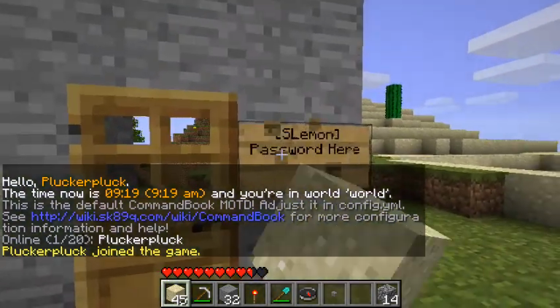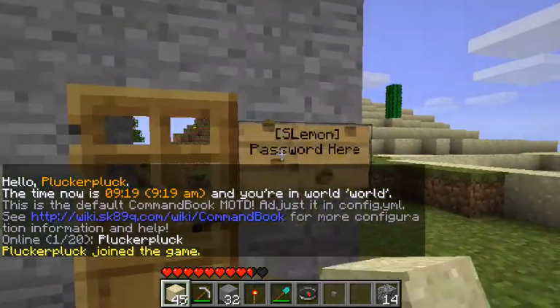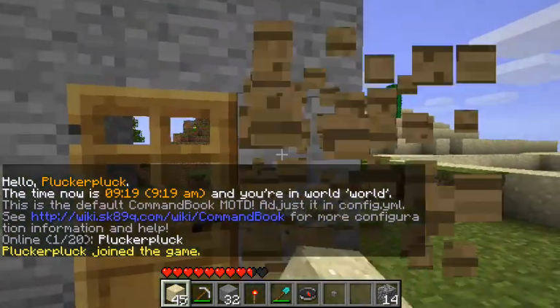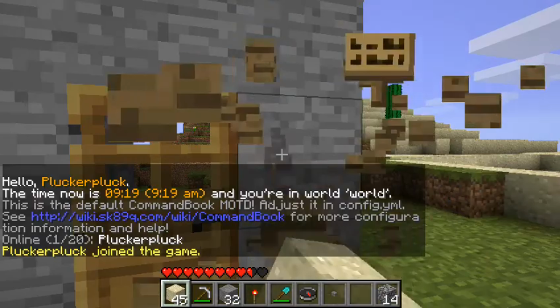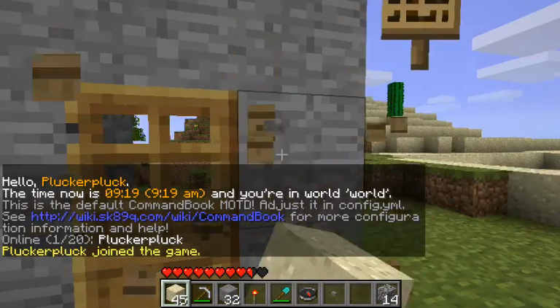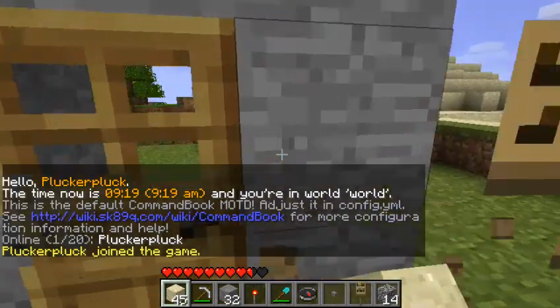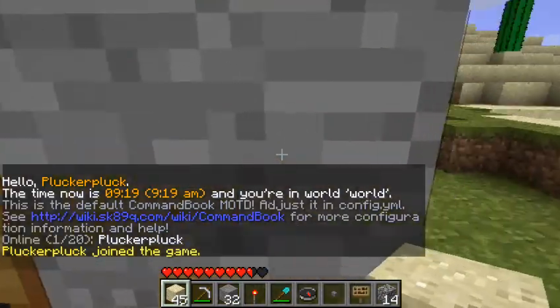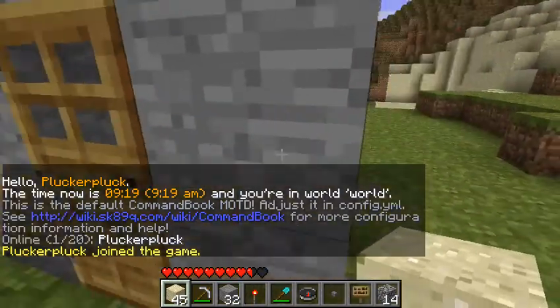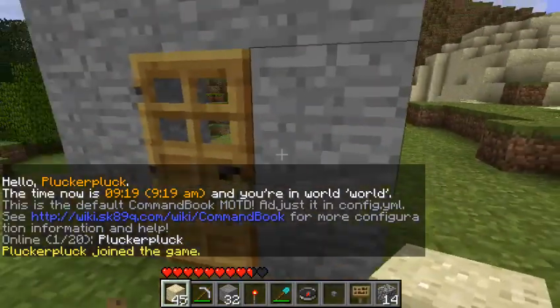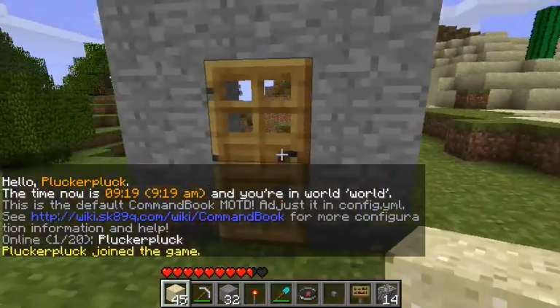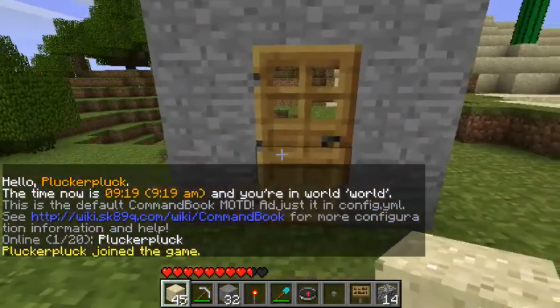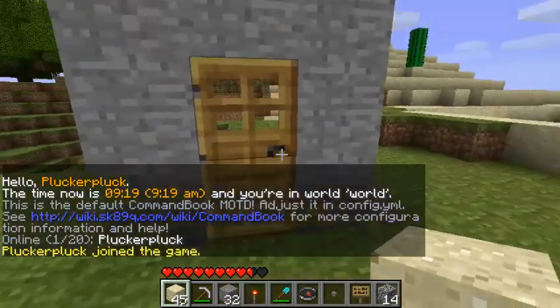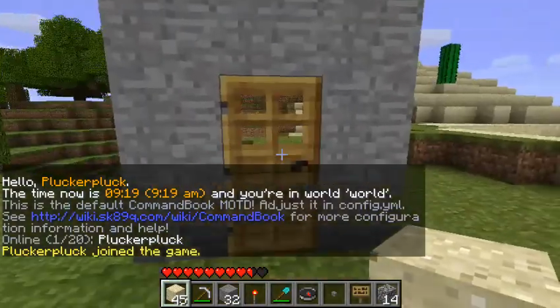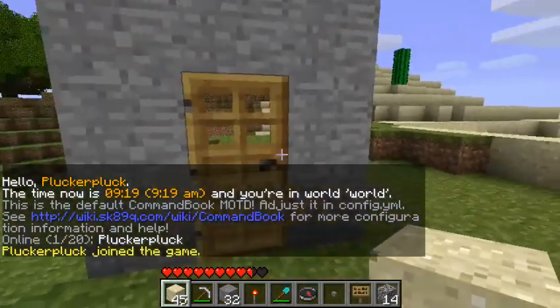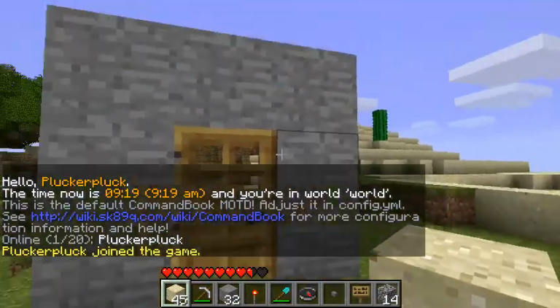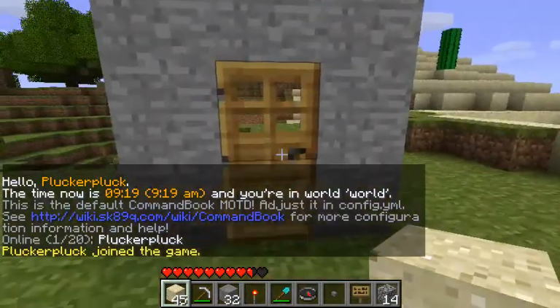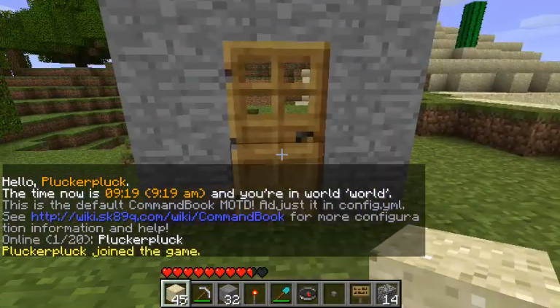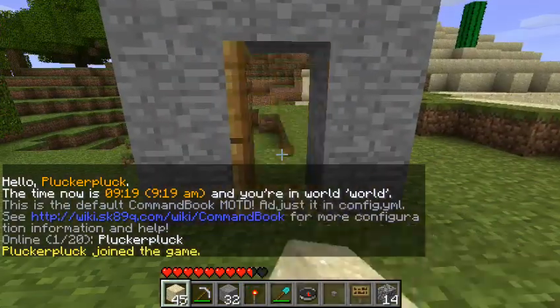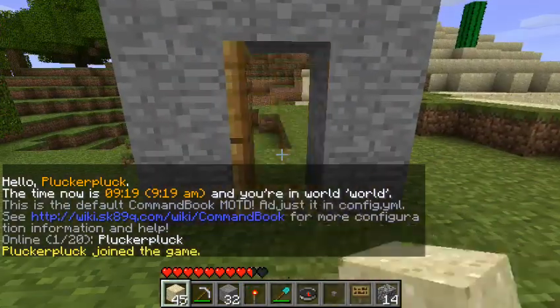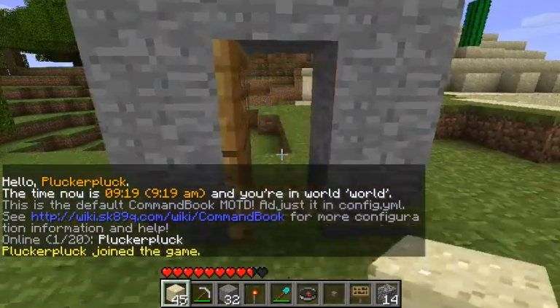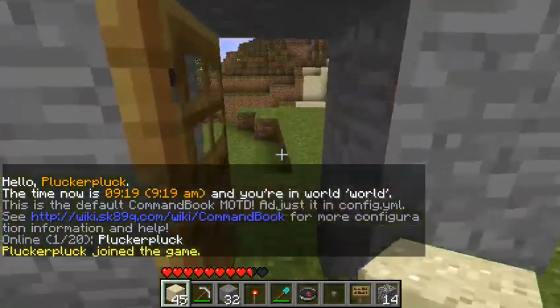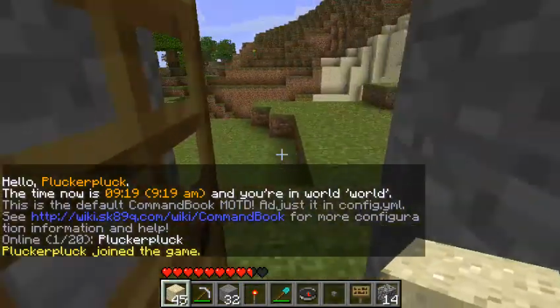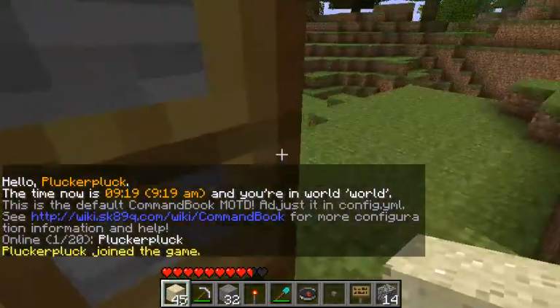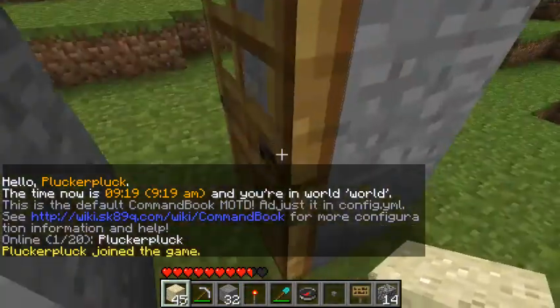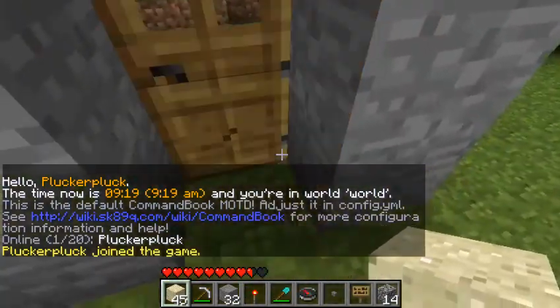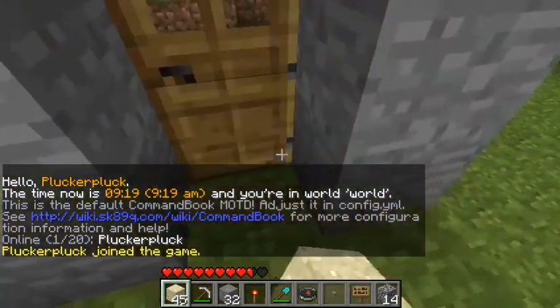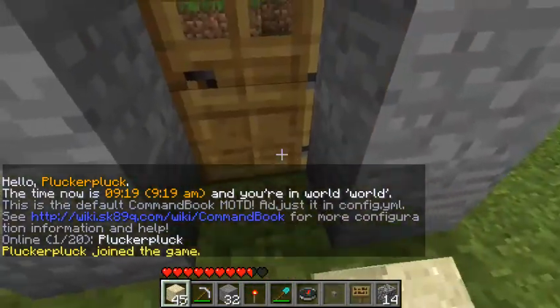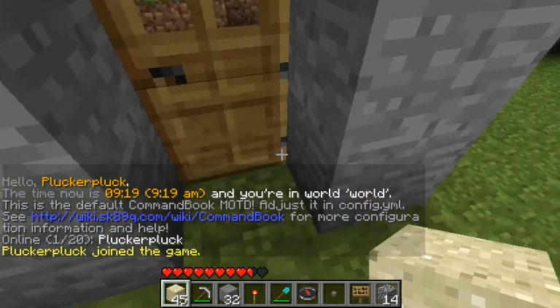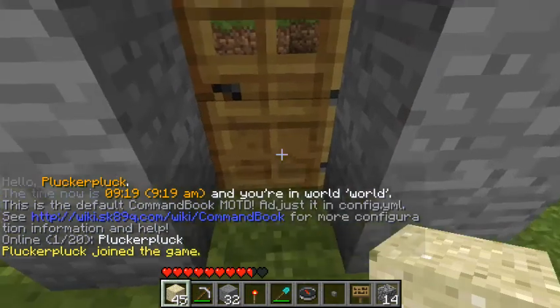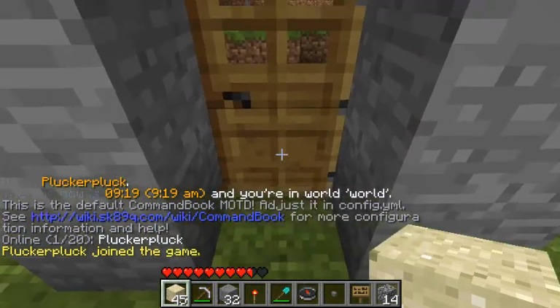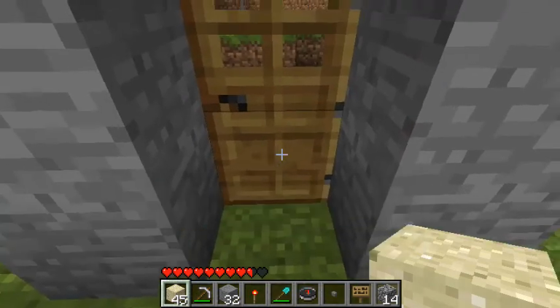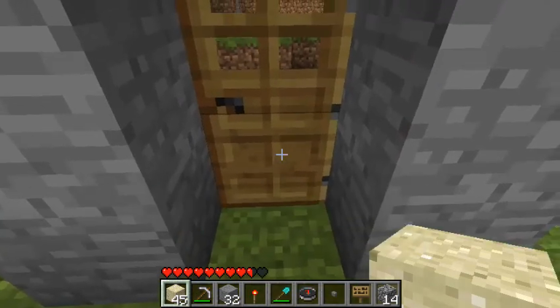Remove the sign for now. Because when there's no sign on the door, it works just like any other normal door.